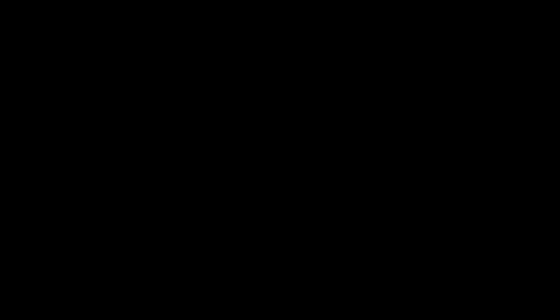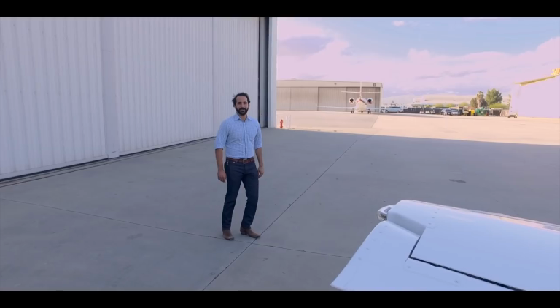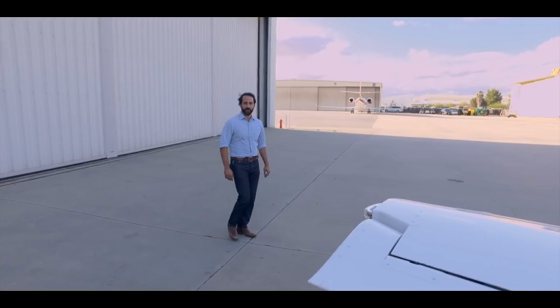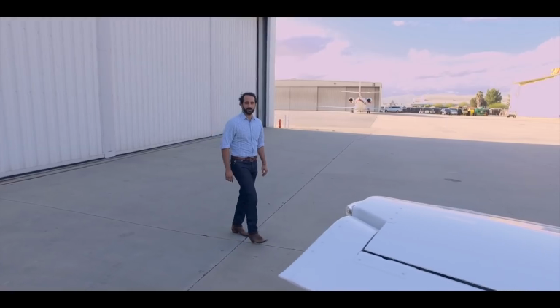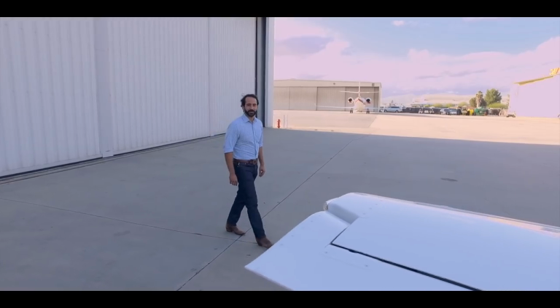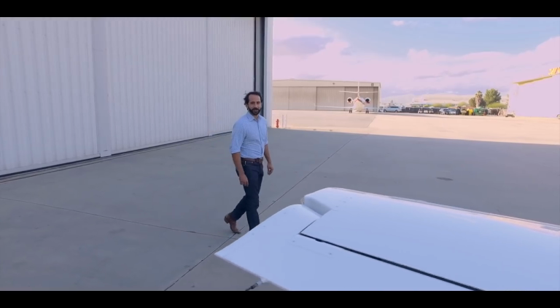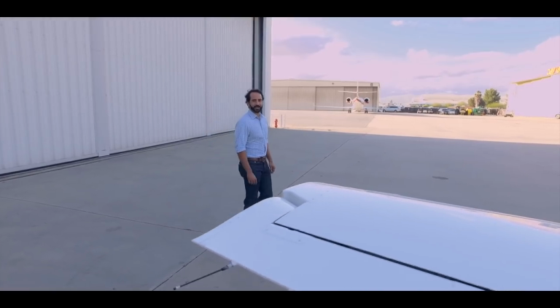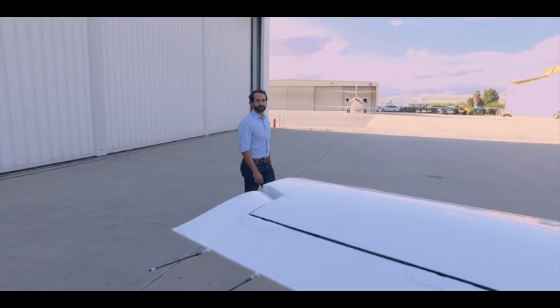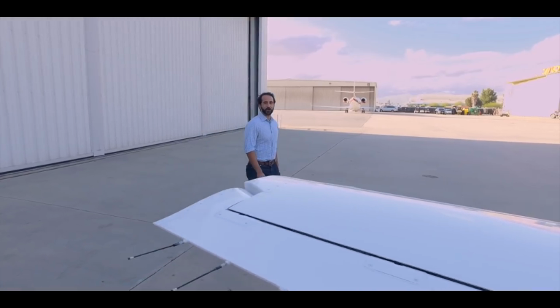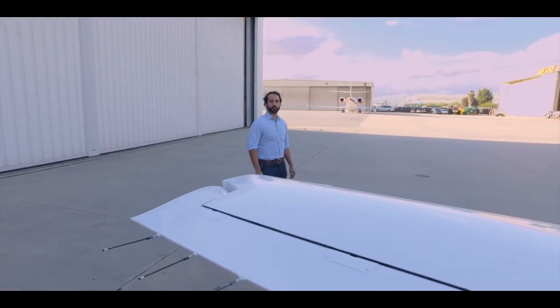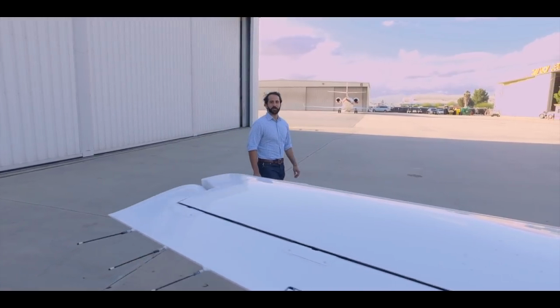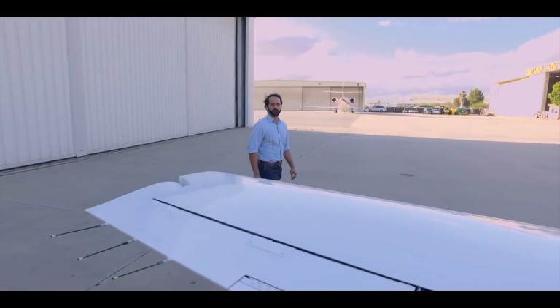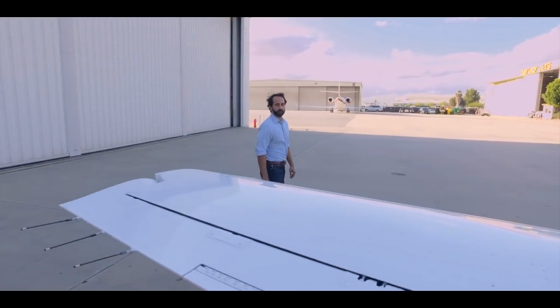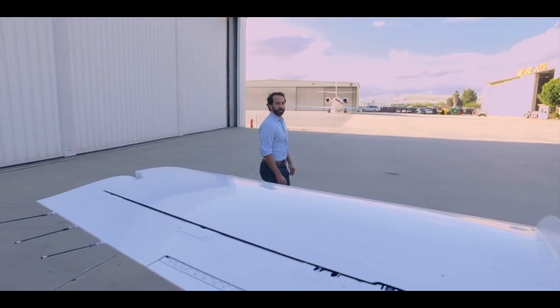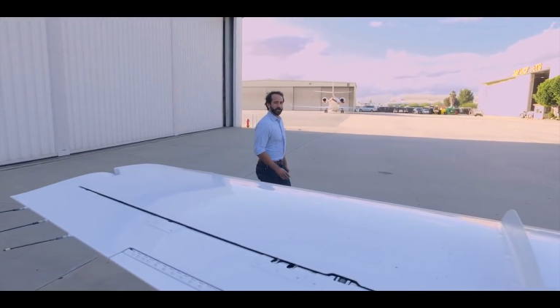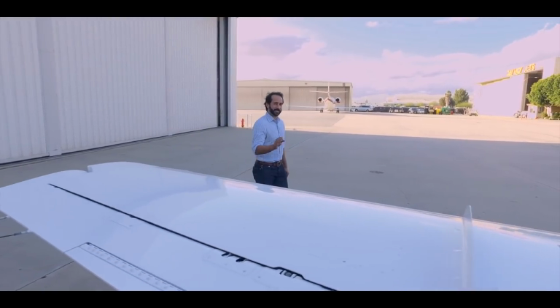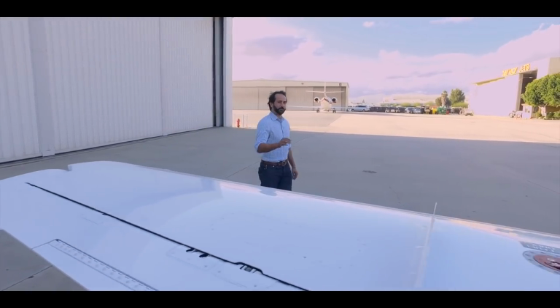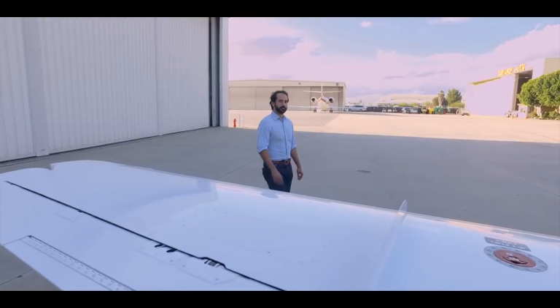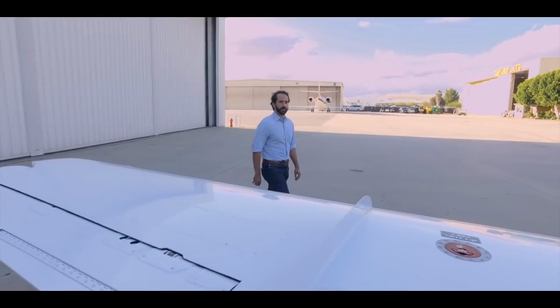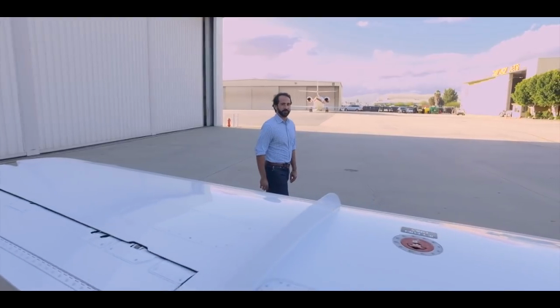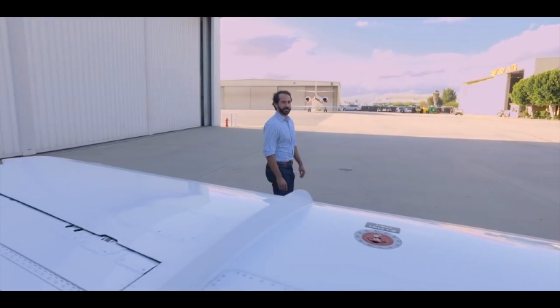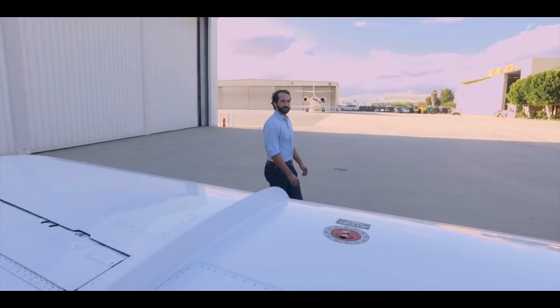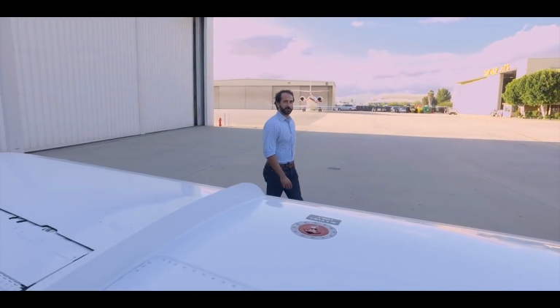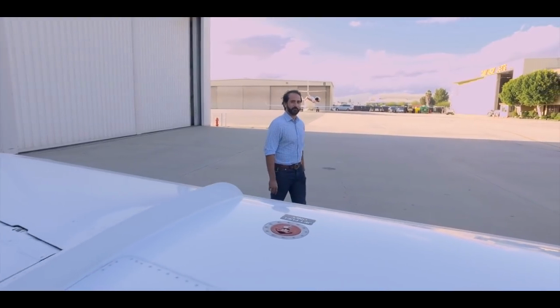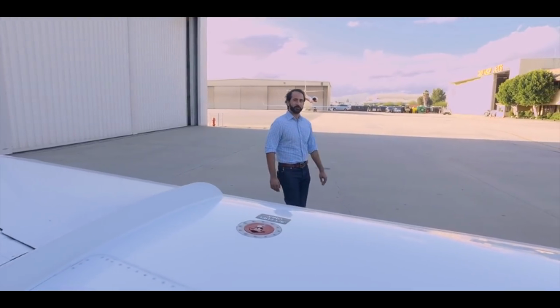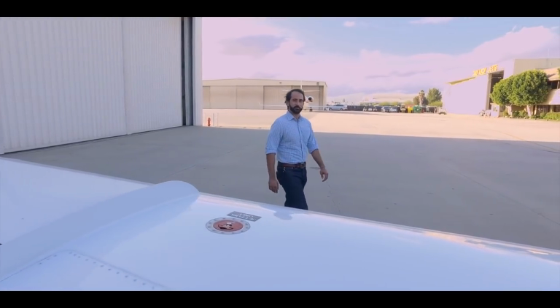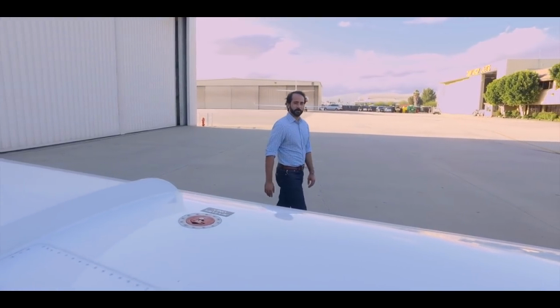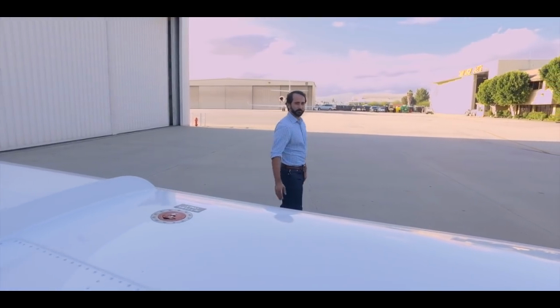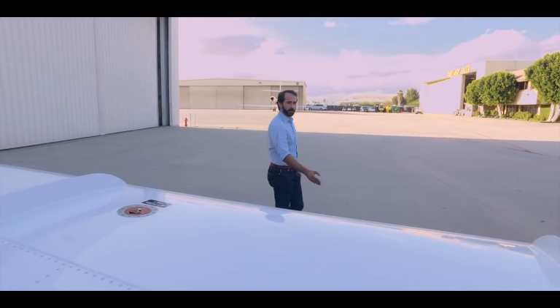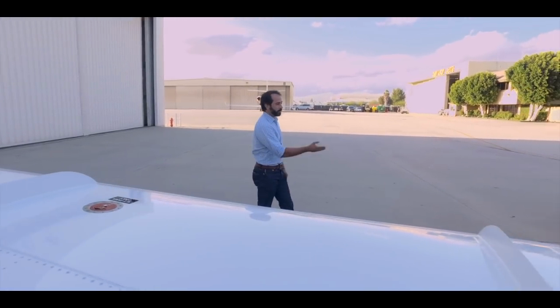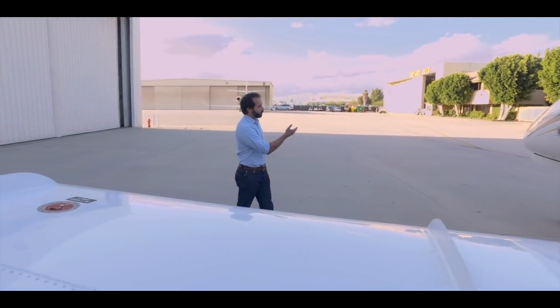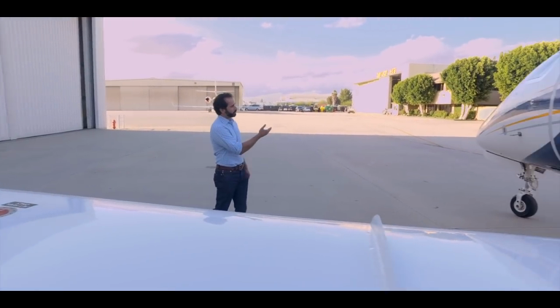Hello, I'm Cyrus Cigari with Jetaviva and I'd like to take you along for another fantastic aircraft review of the Phenom 100.